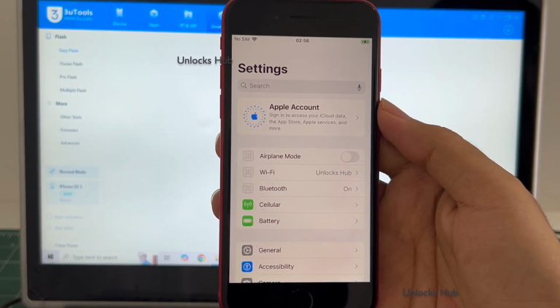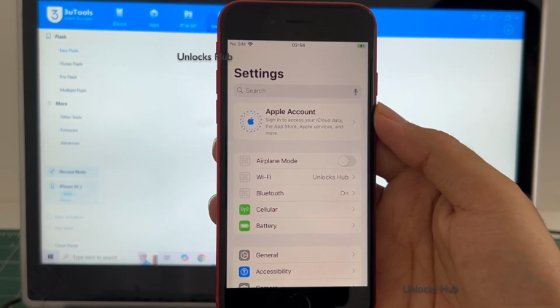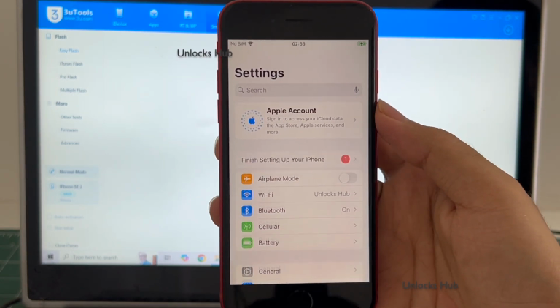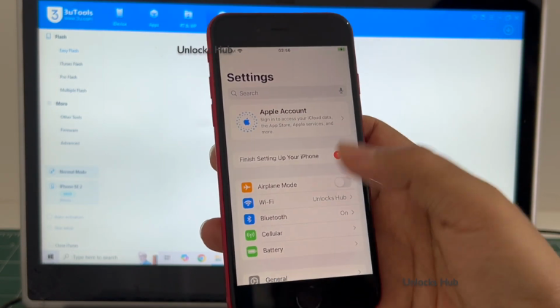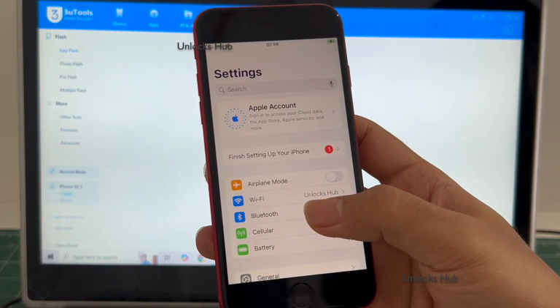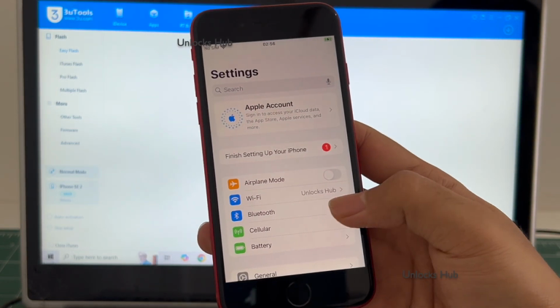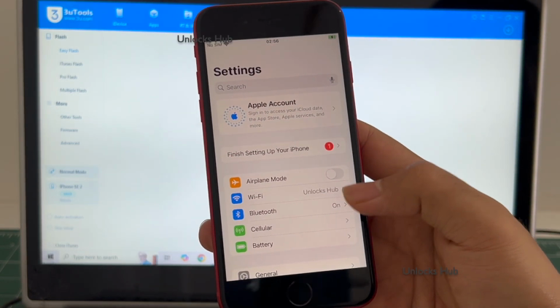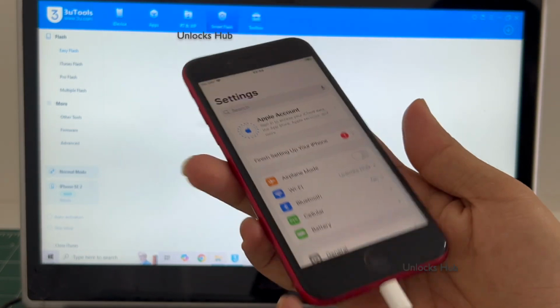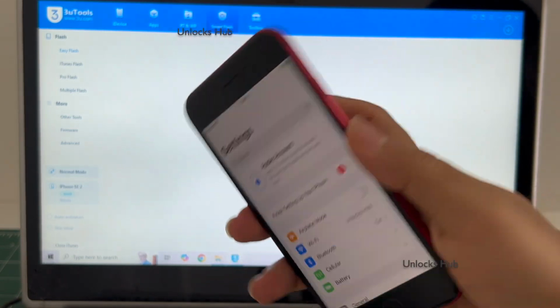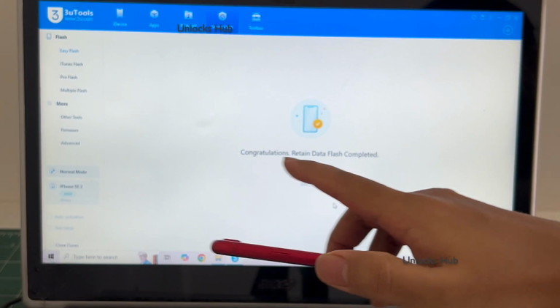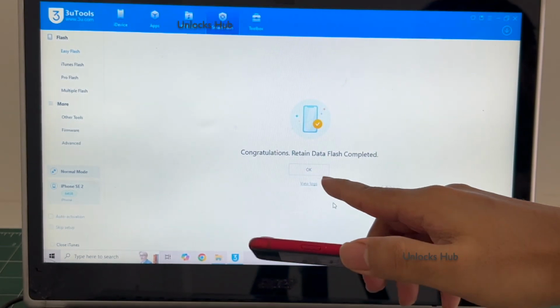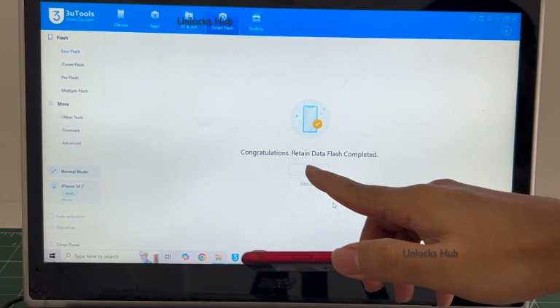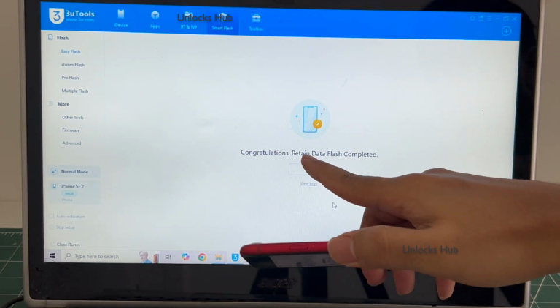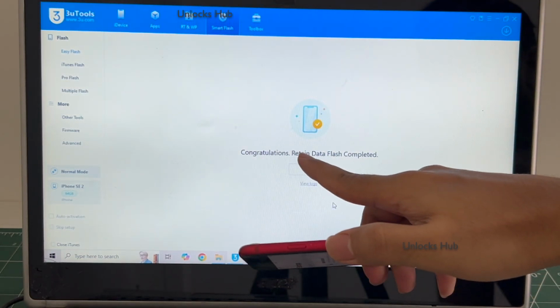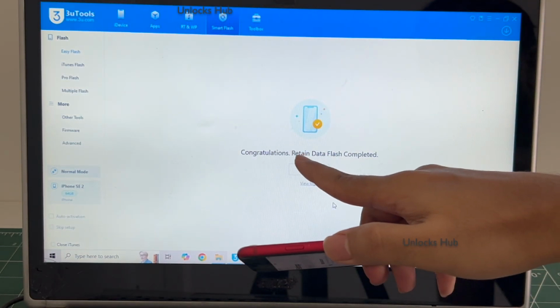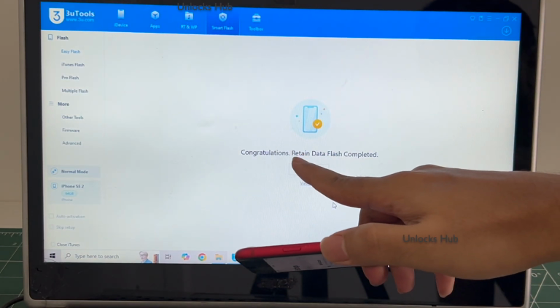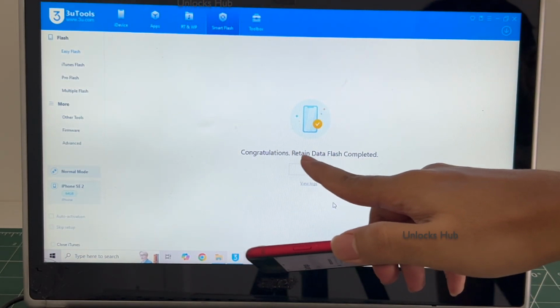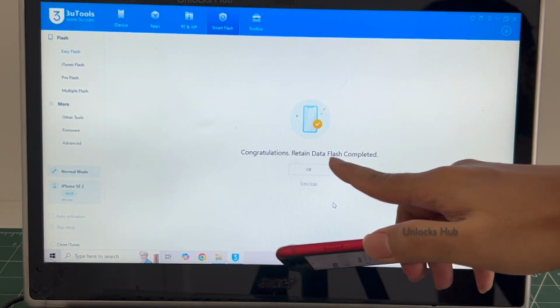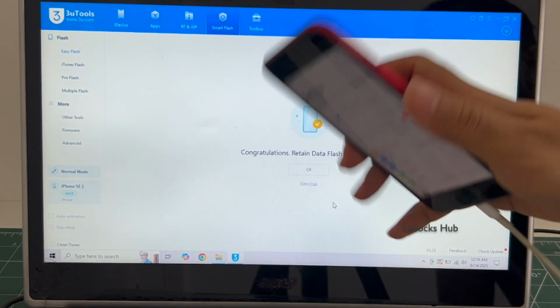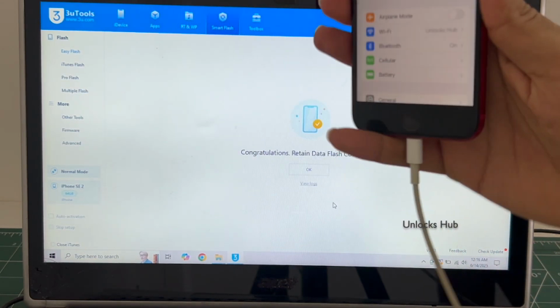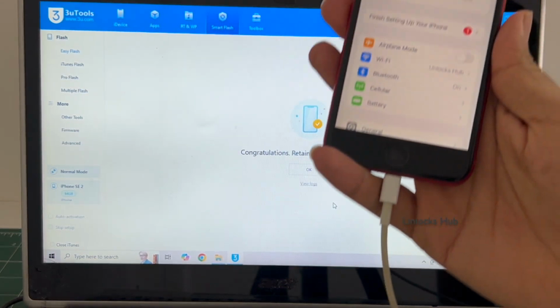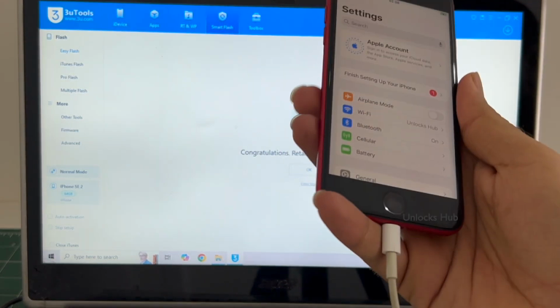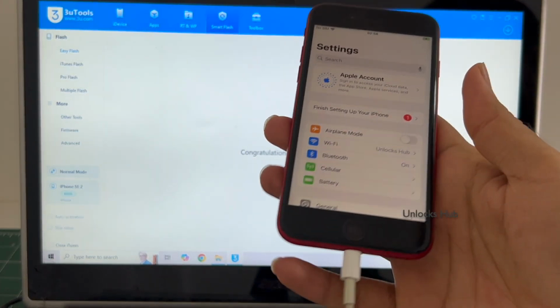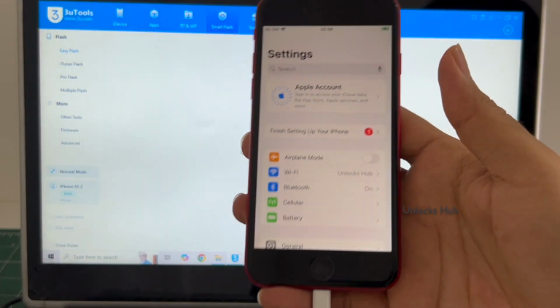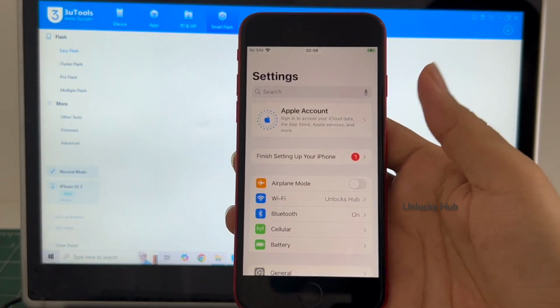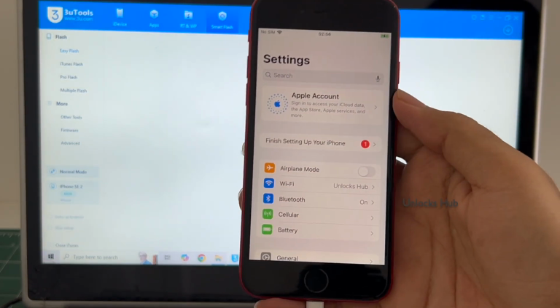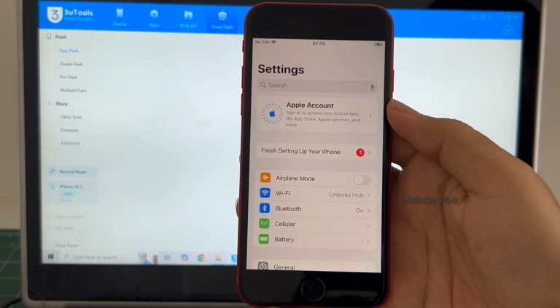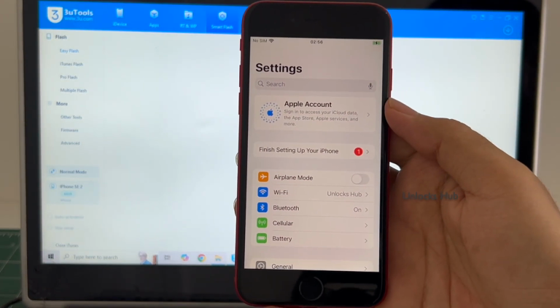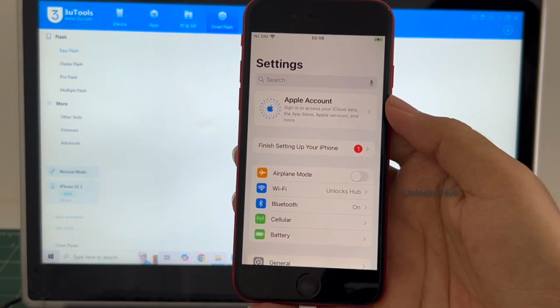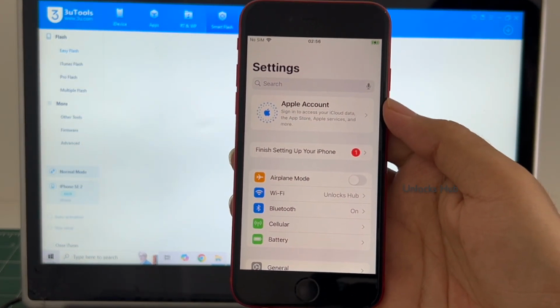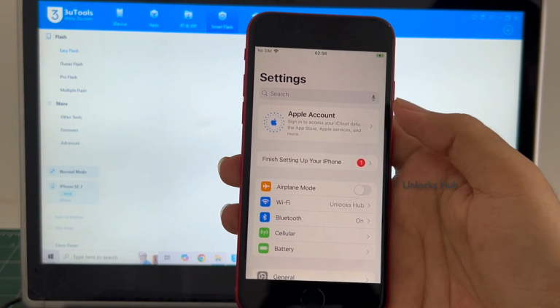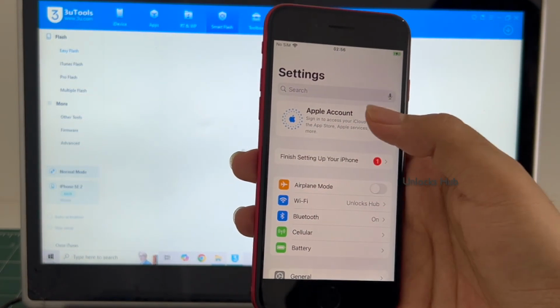It is already logged into Wi-Fi because I have selected the retained data flash. If I select the quick flash mode, everything will be completely erased.